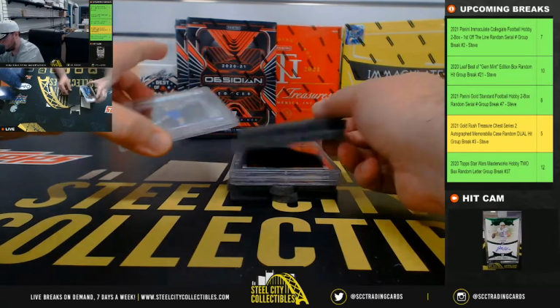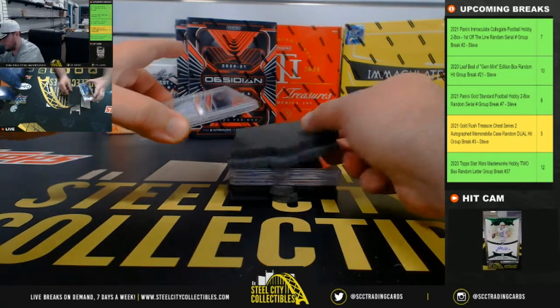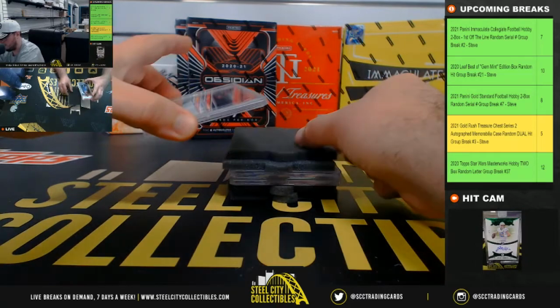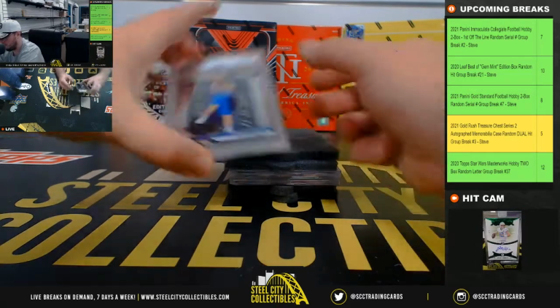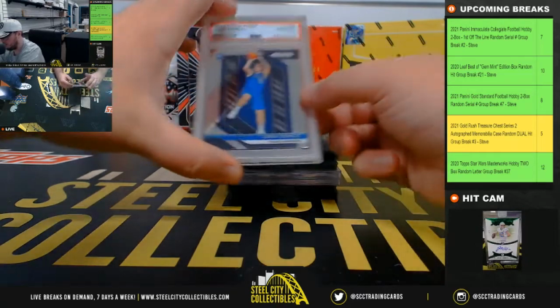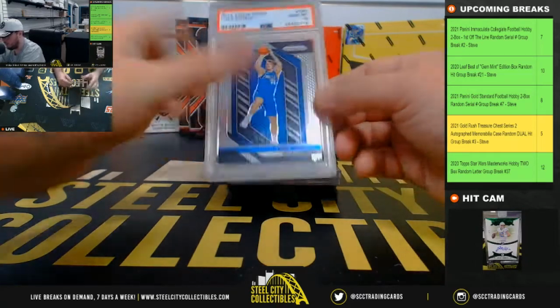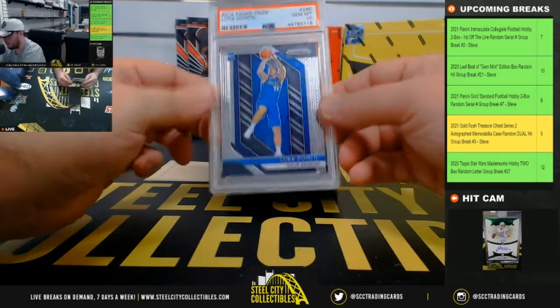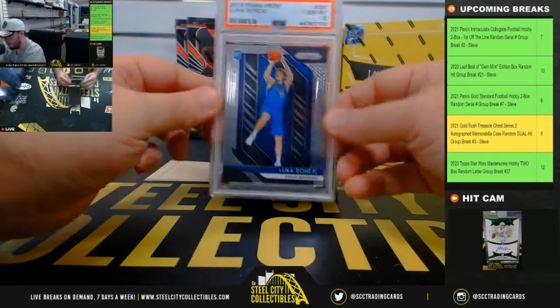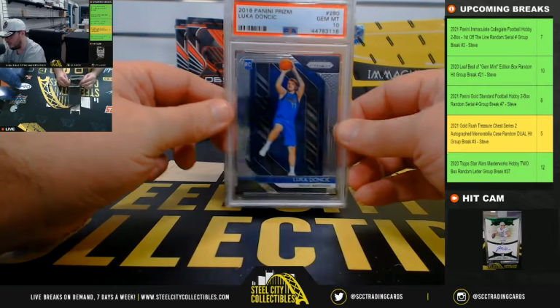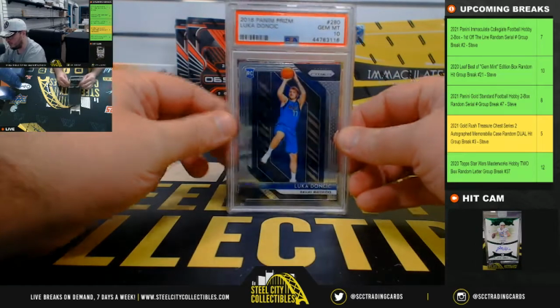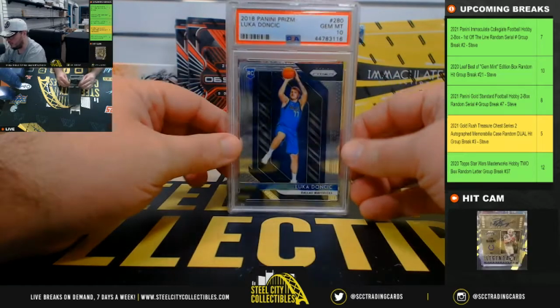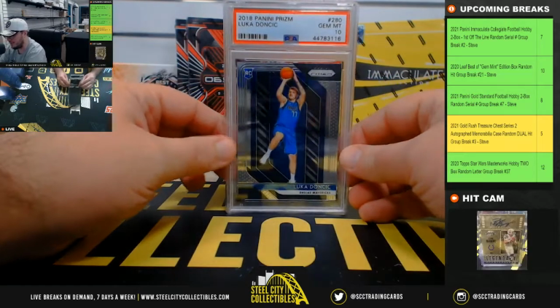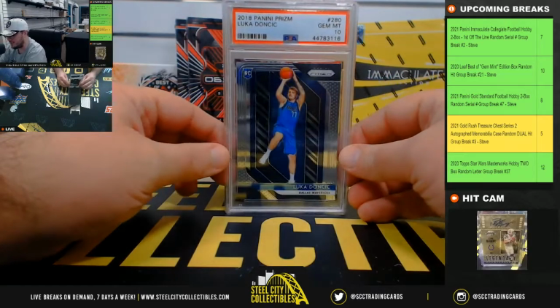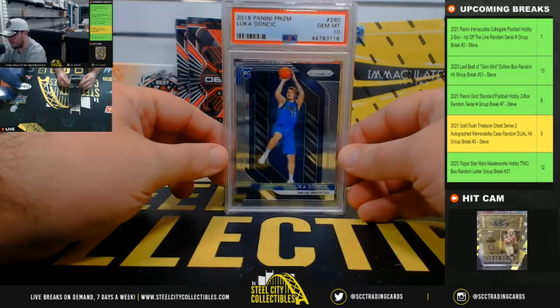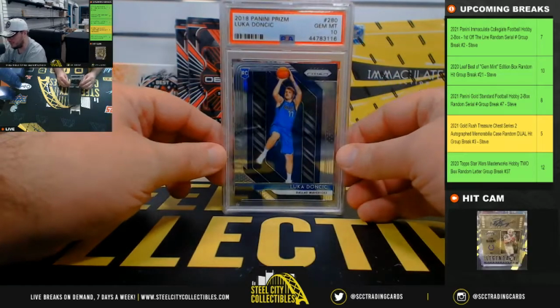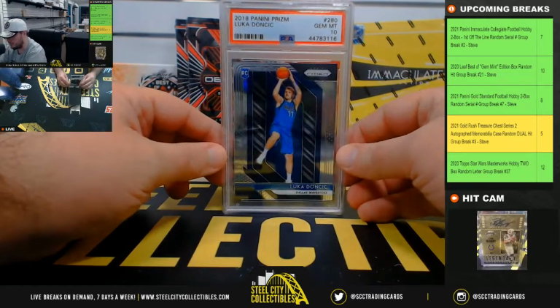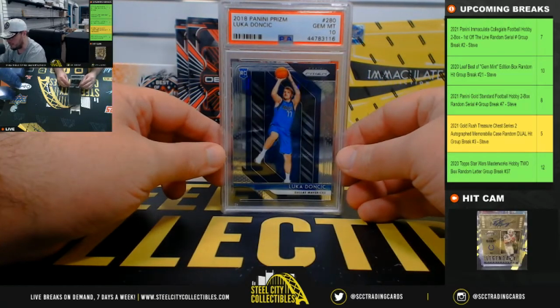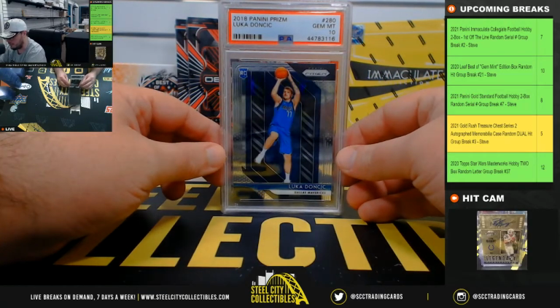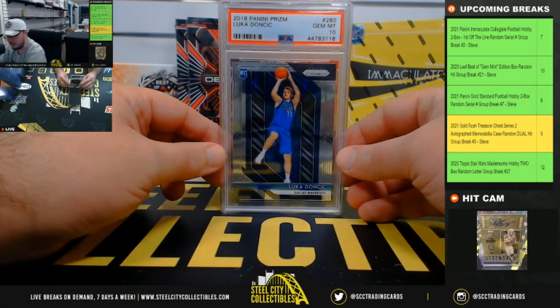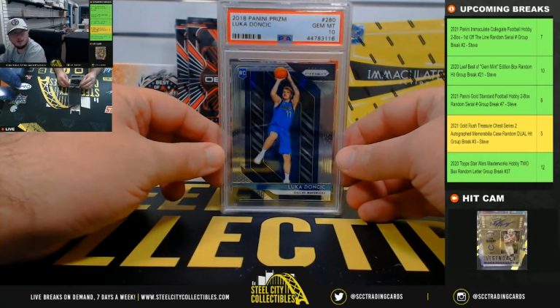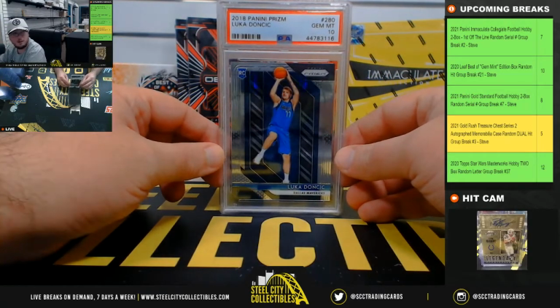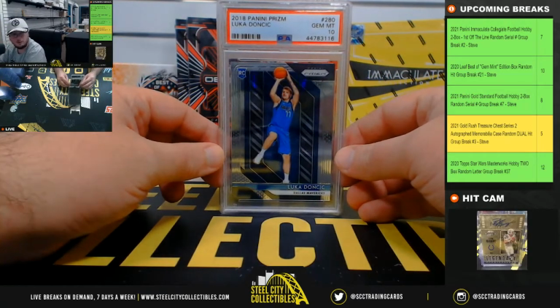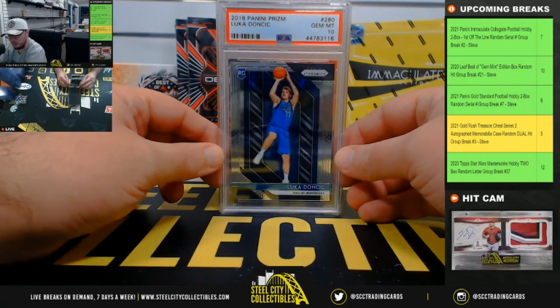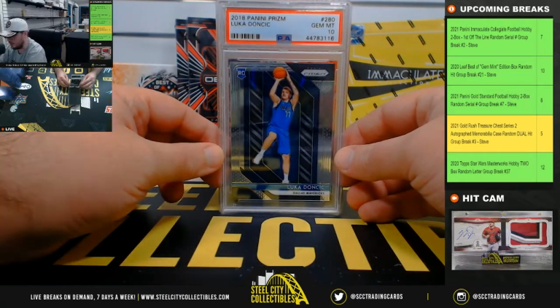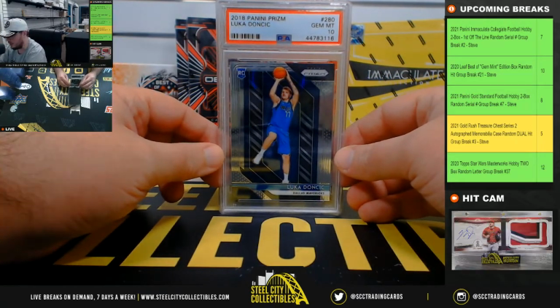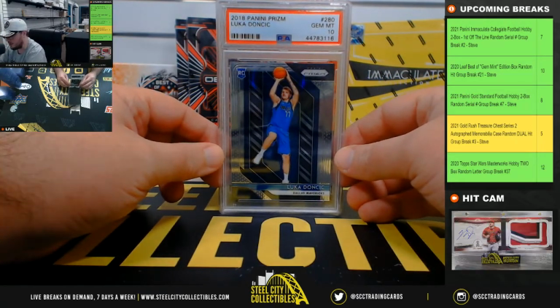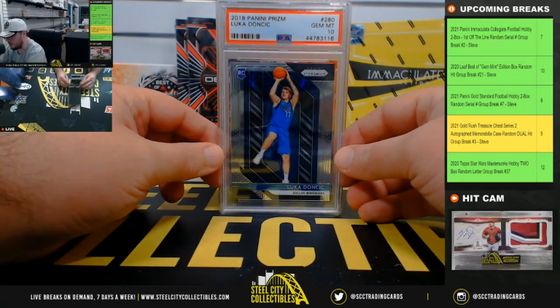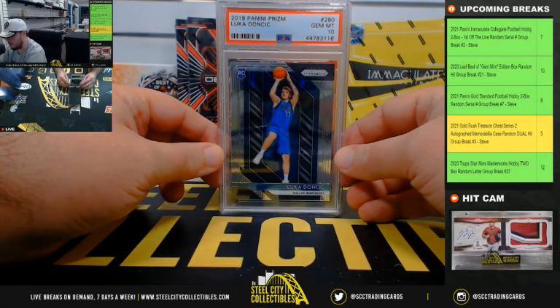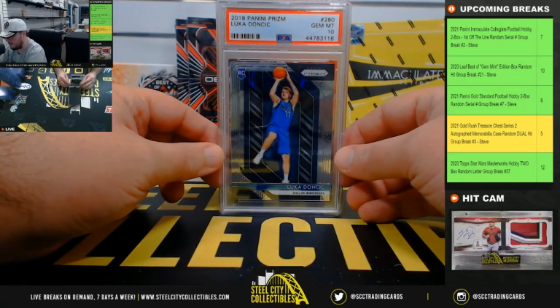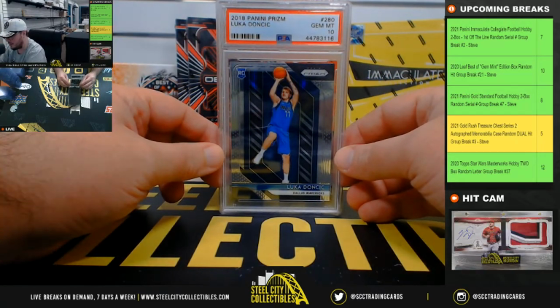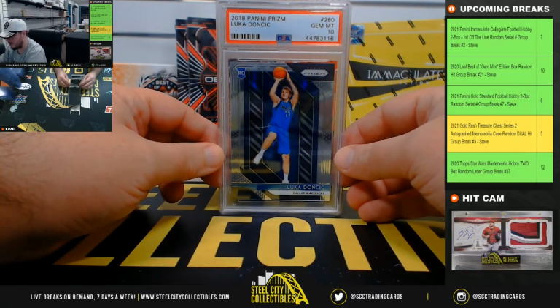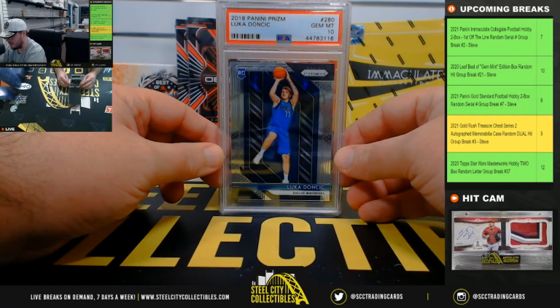Beautiful card here — 2018 Panini Prism Luka Doncic, PSA 10.